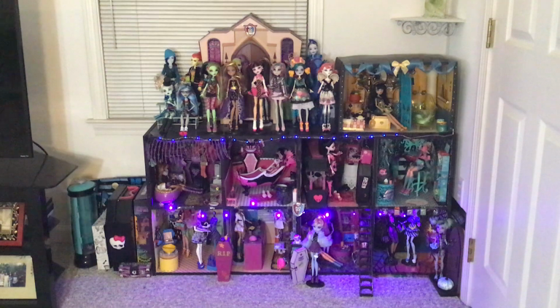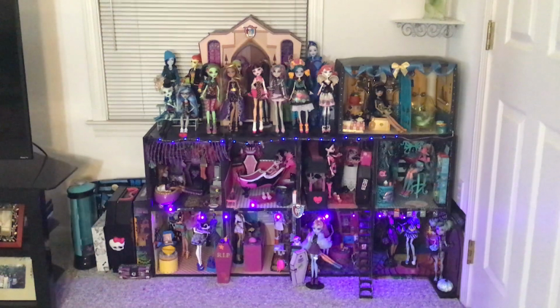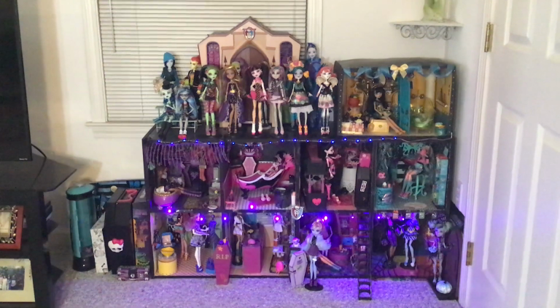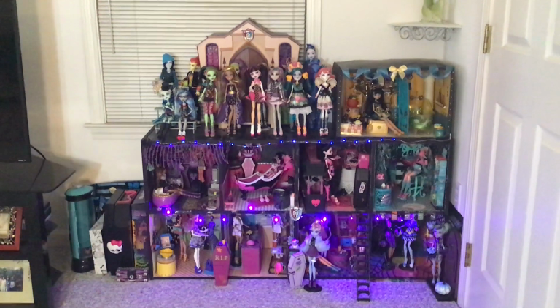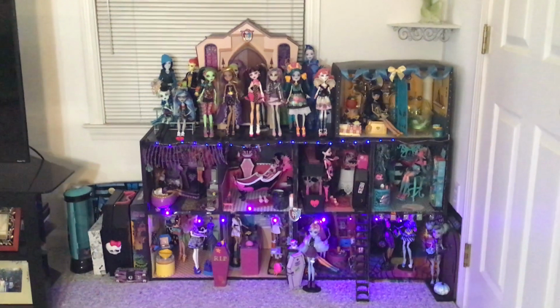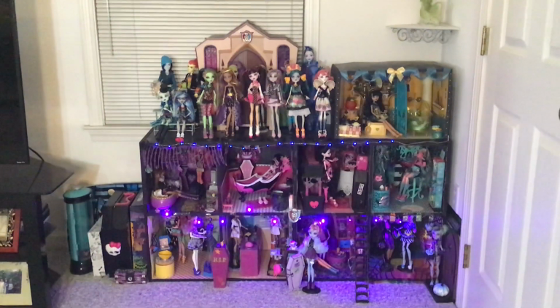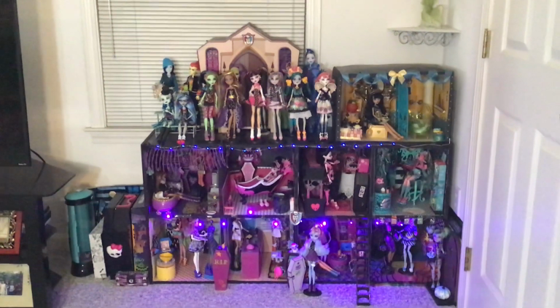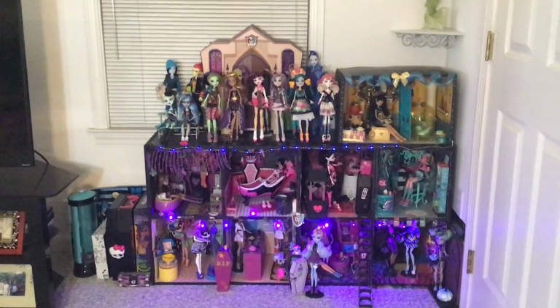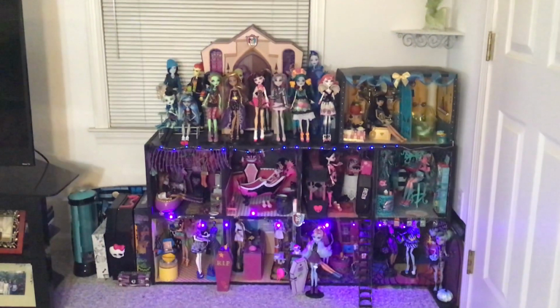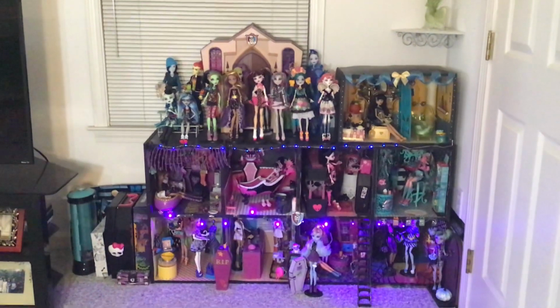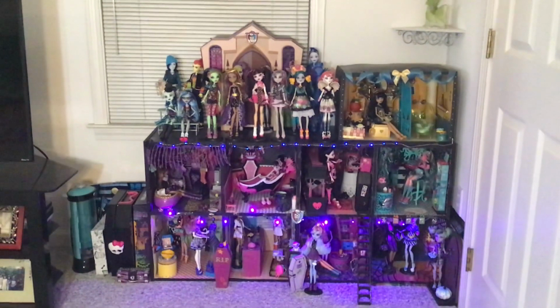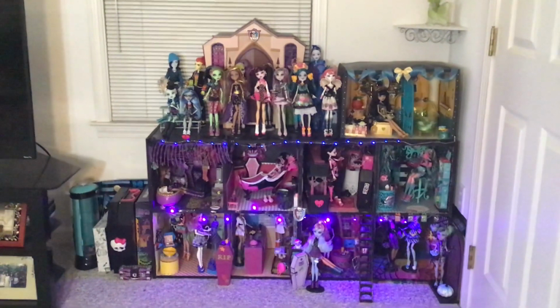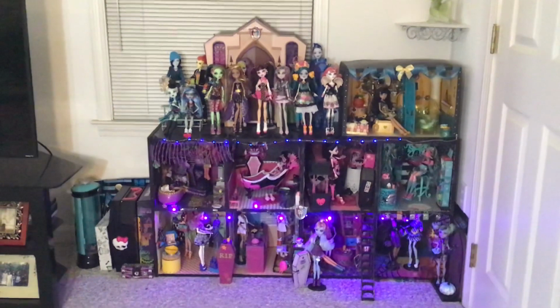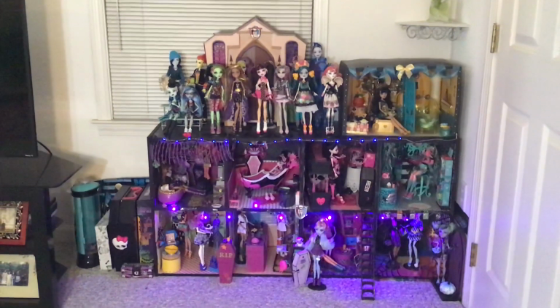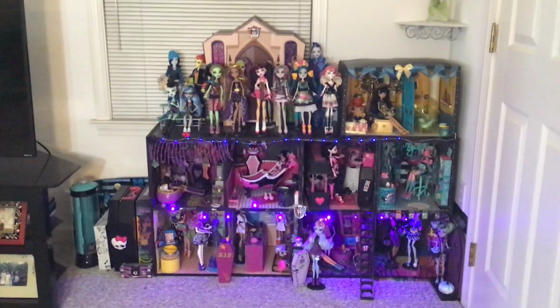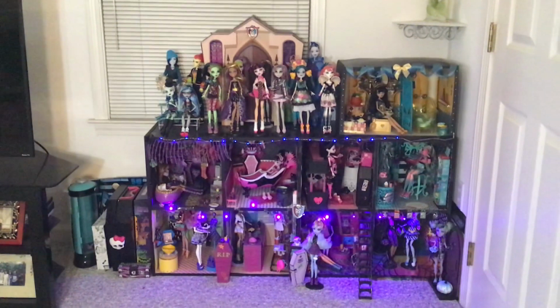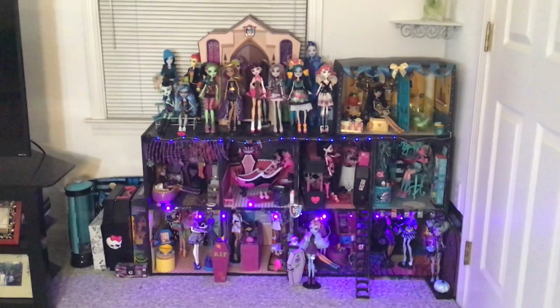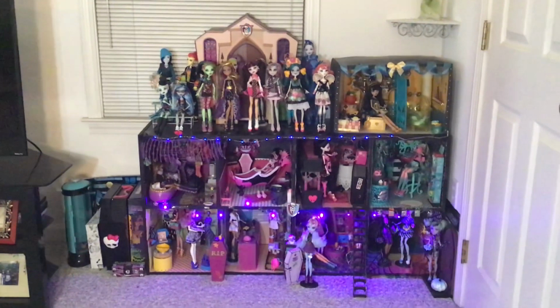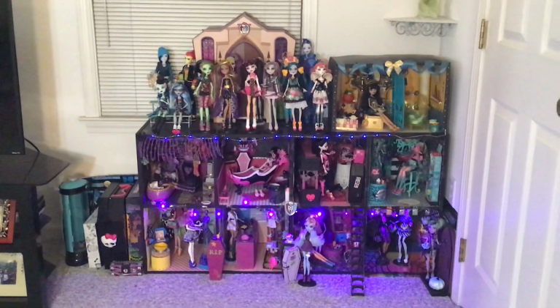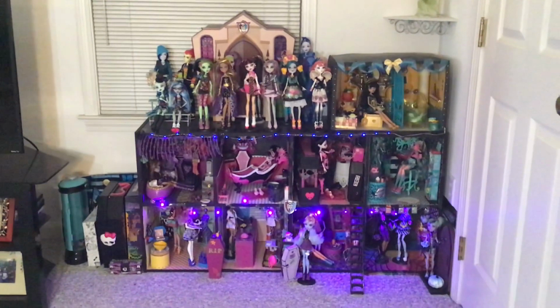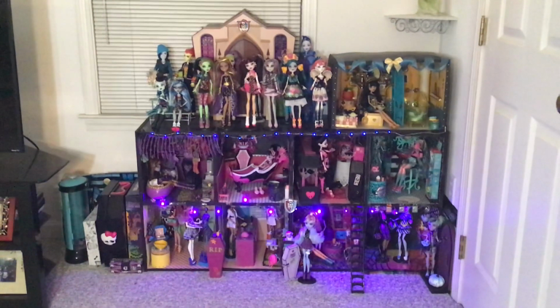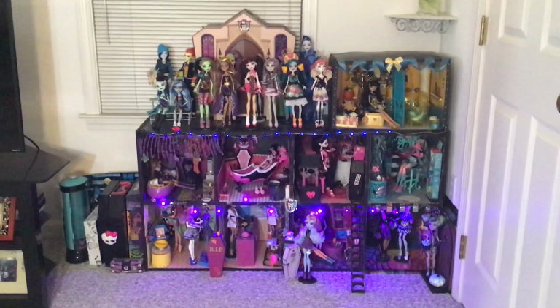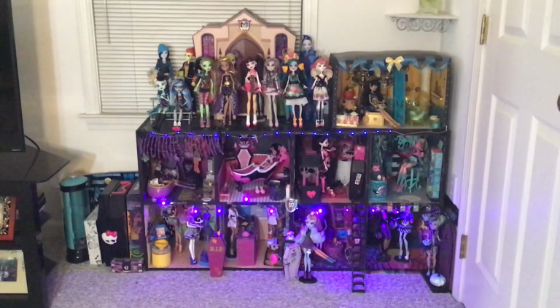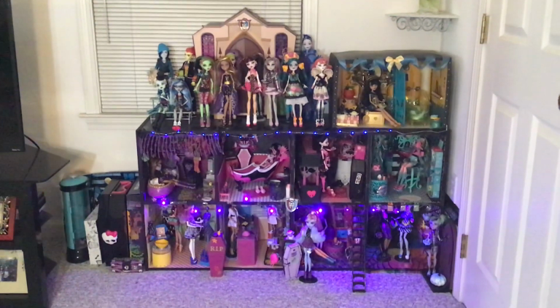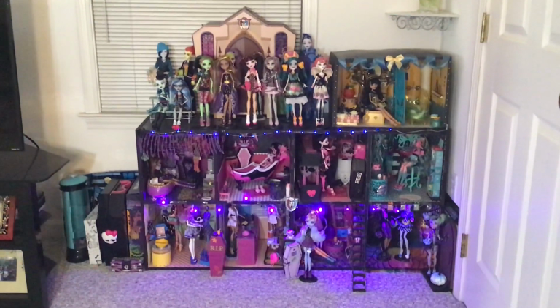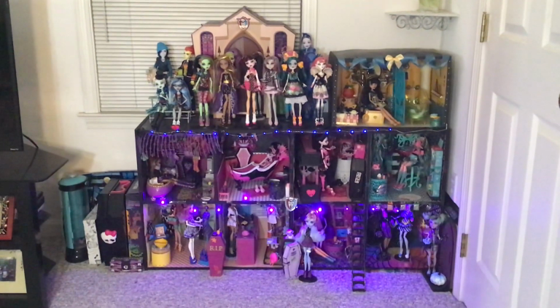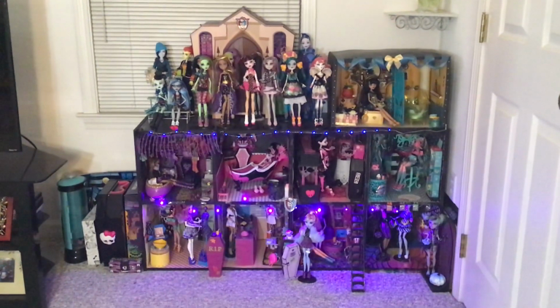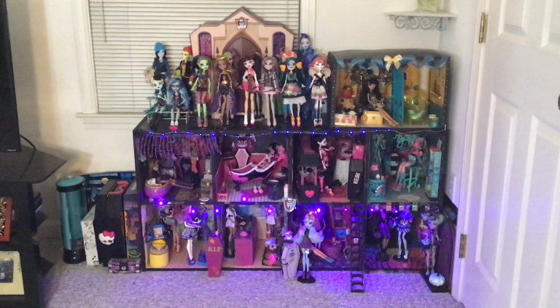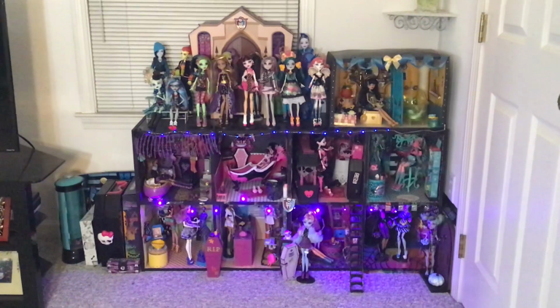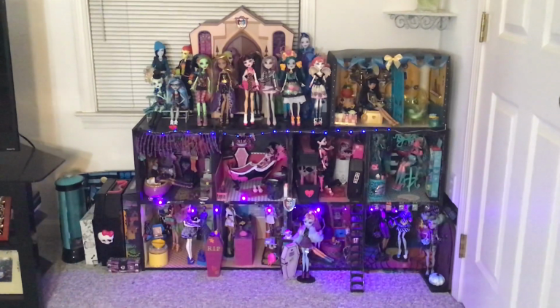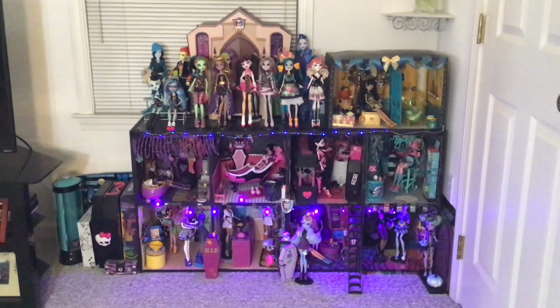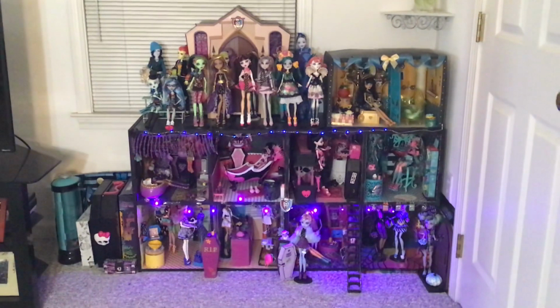Hello everyone, welcome back to my channel. I'm excited to share with you my Monster High DIY dollhouse.